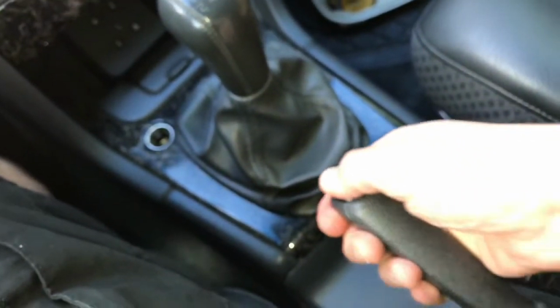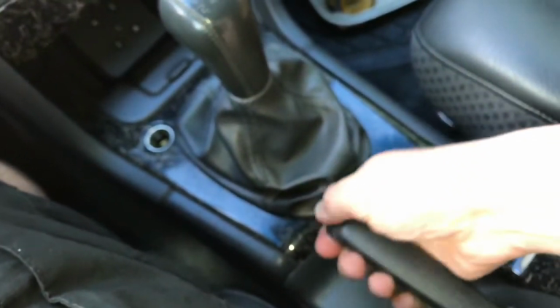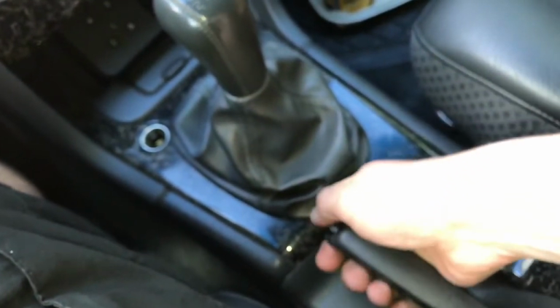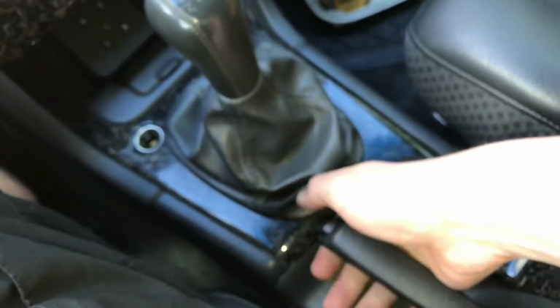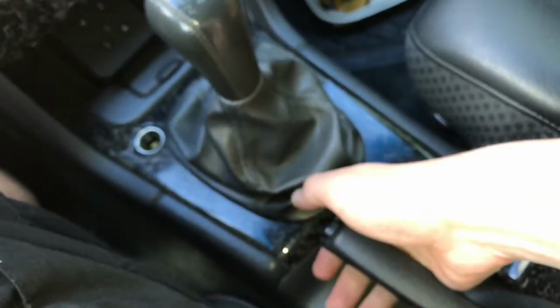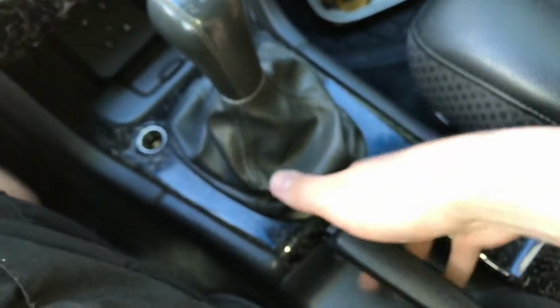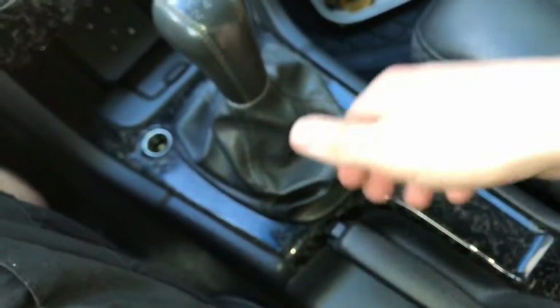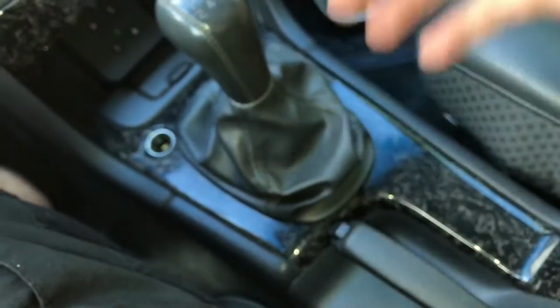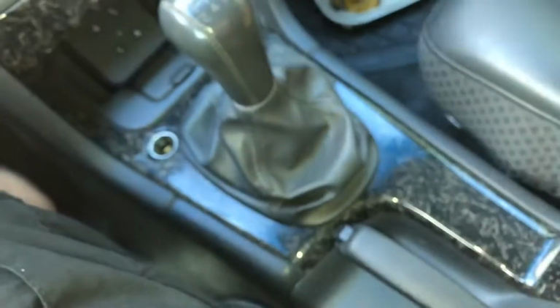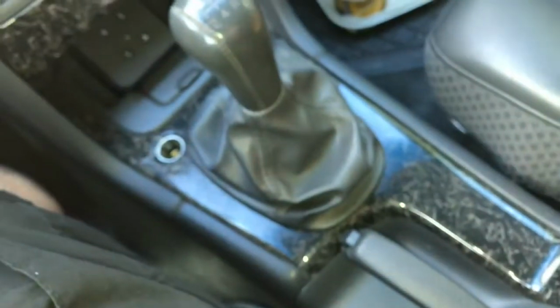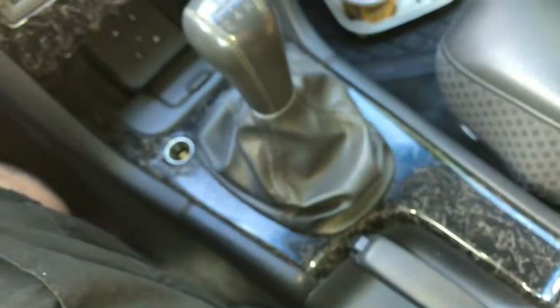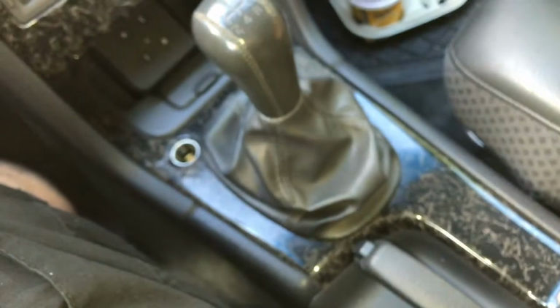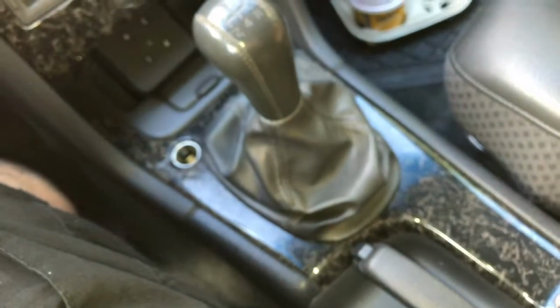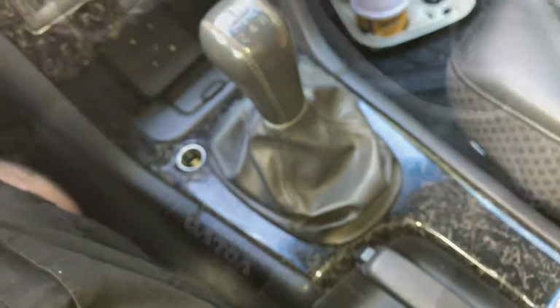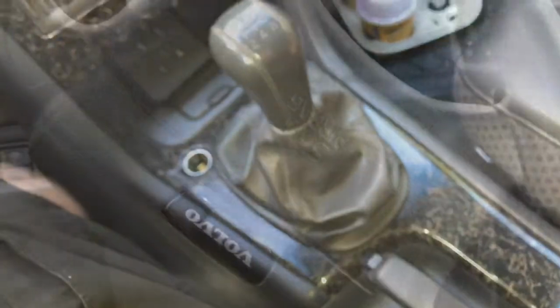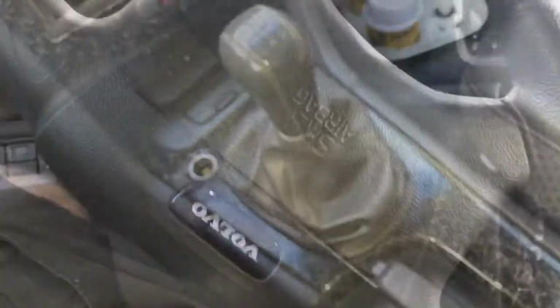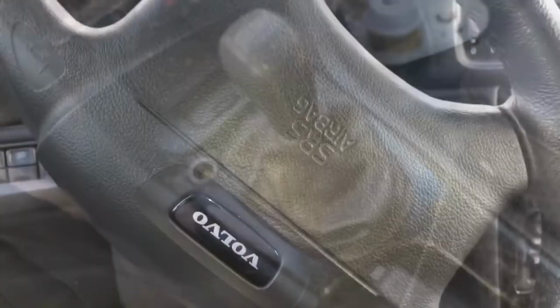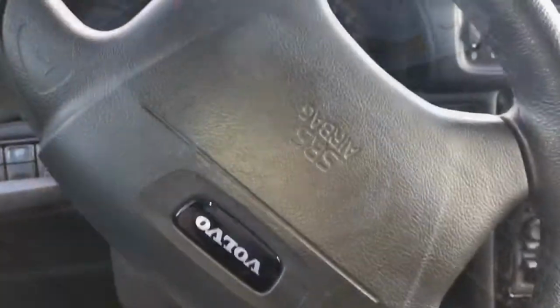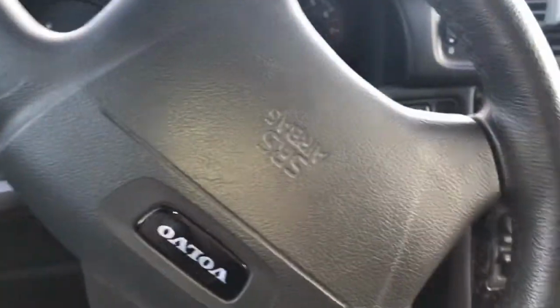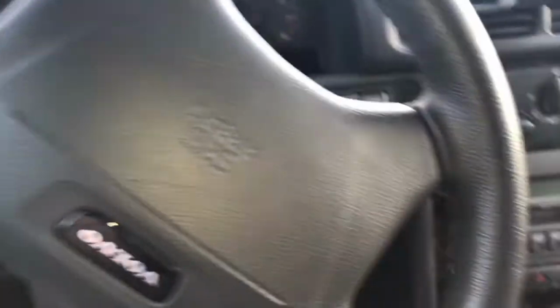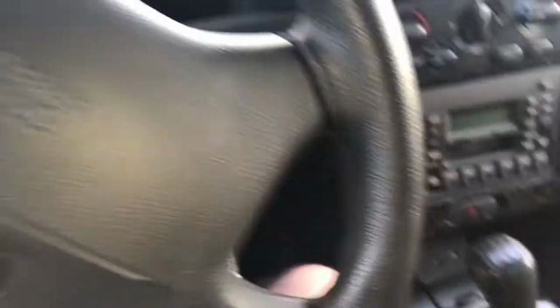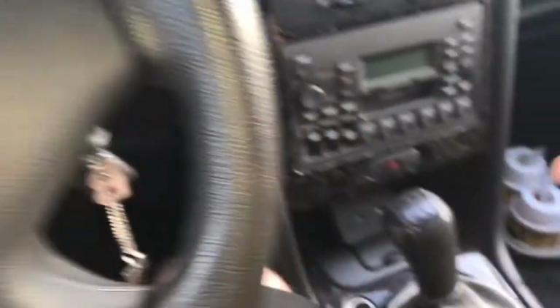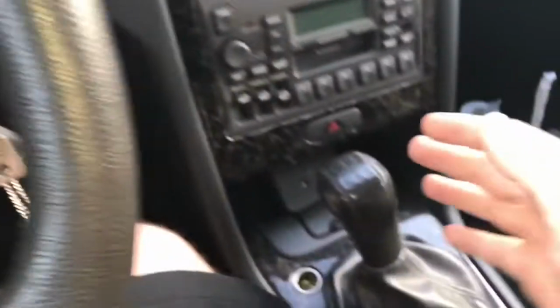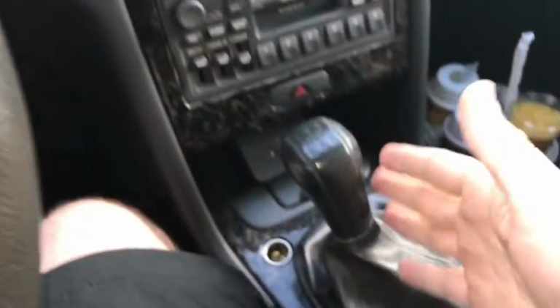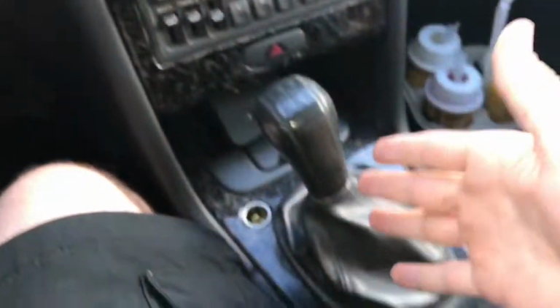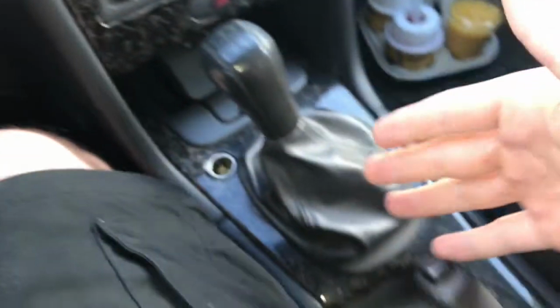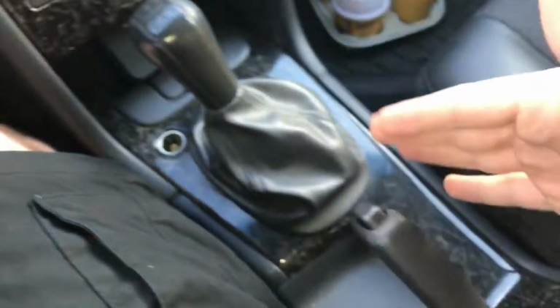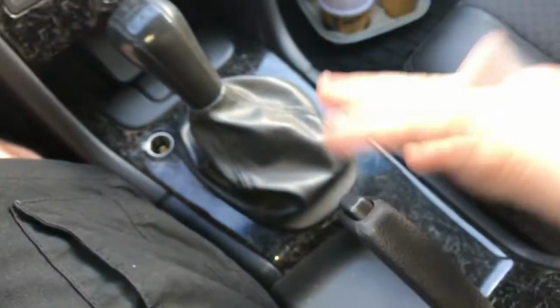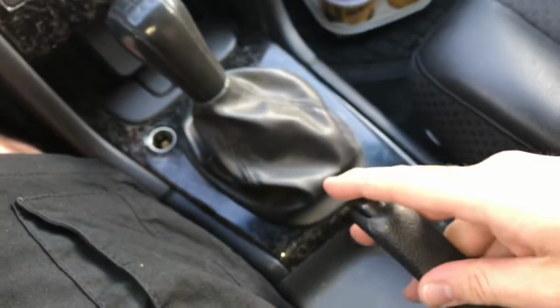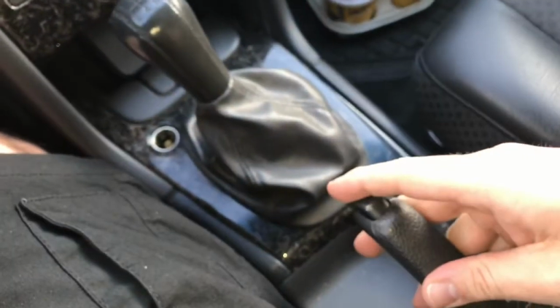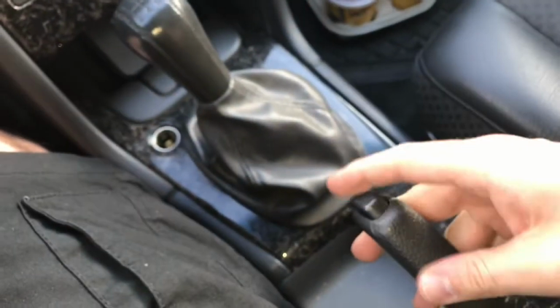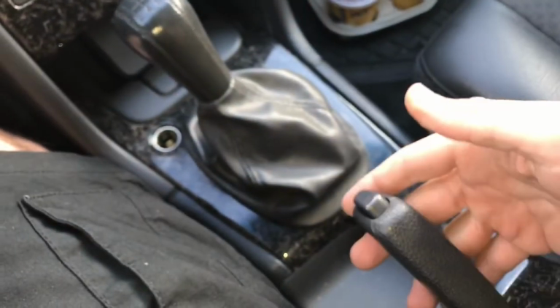Take care of your handbrake. To drive, push it down. To stop, pull it up.